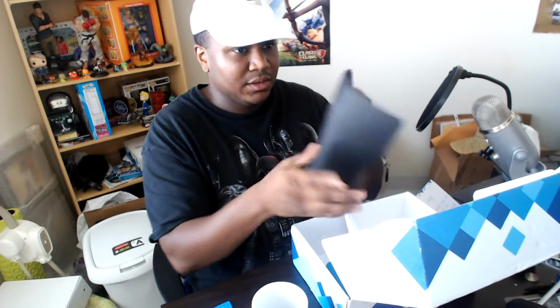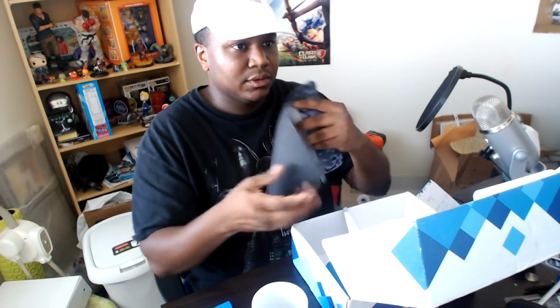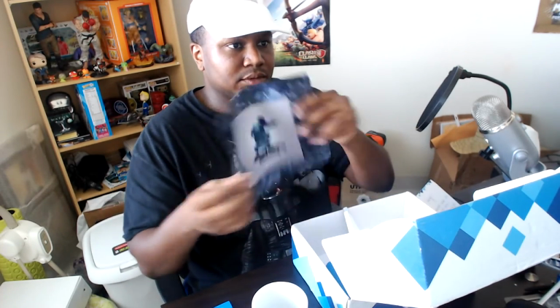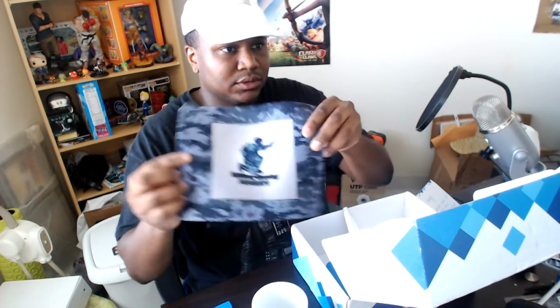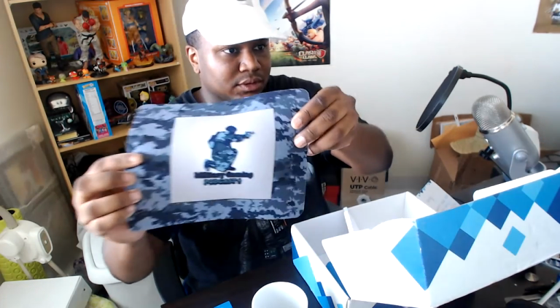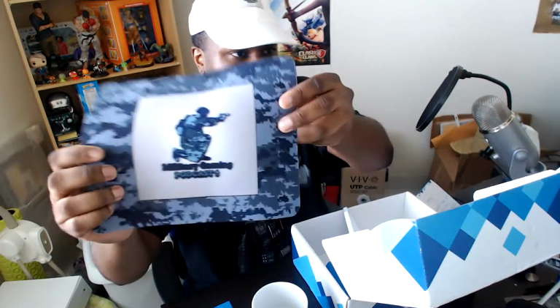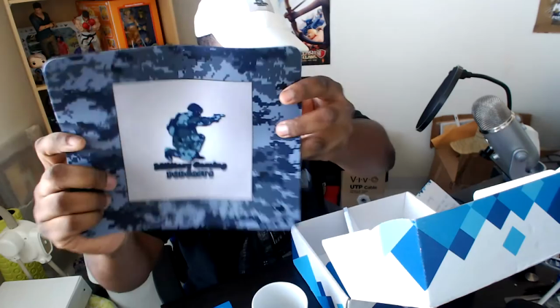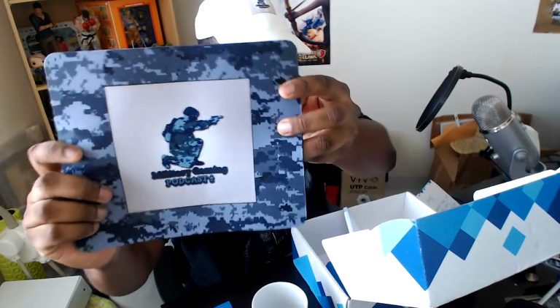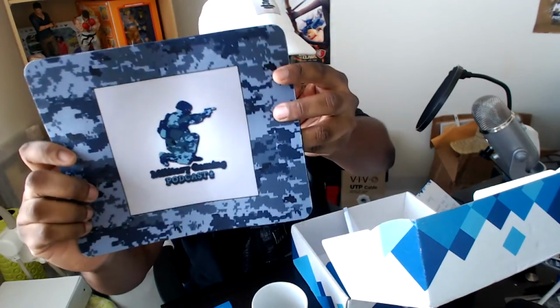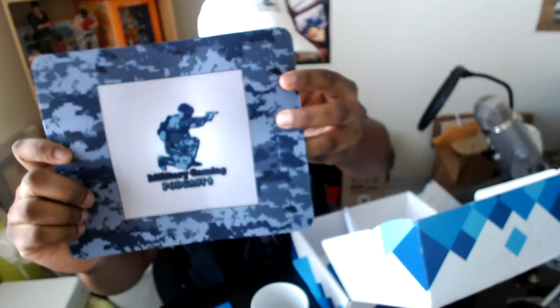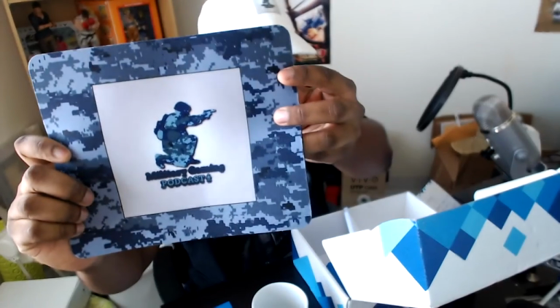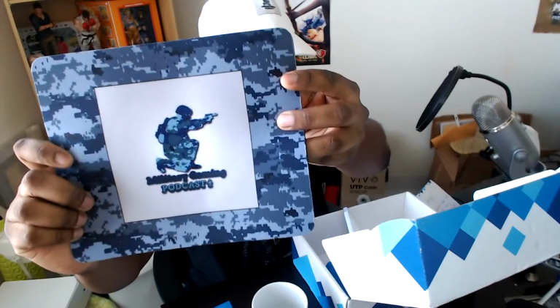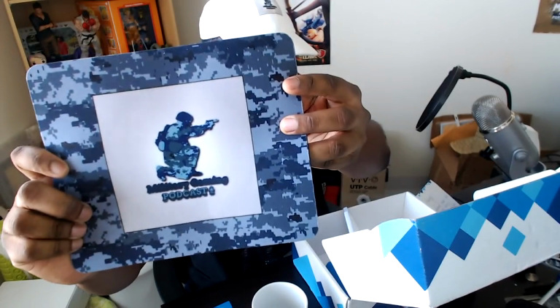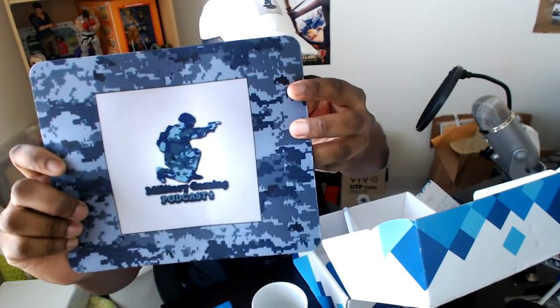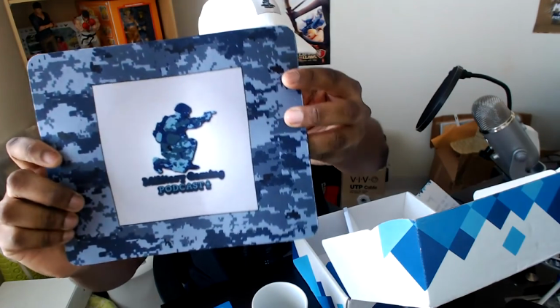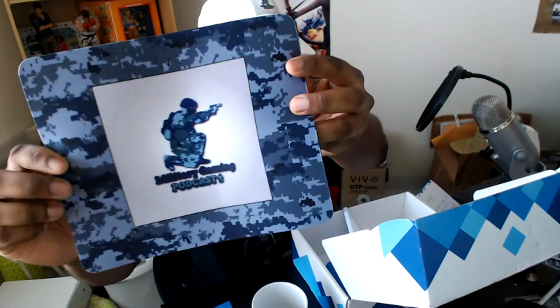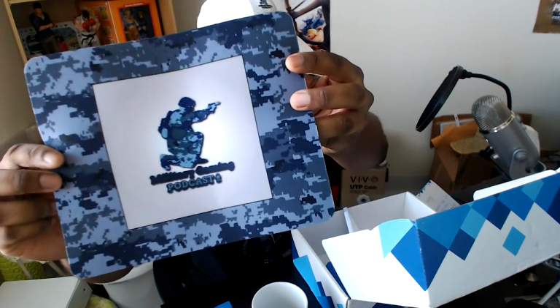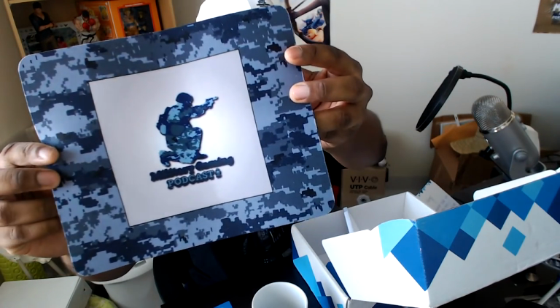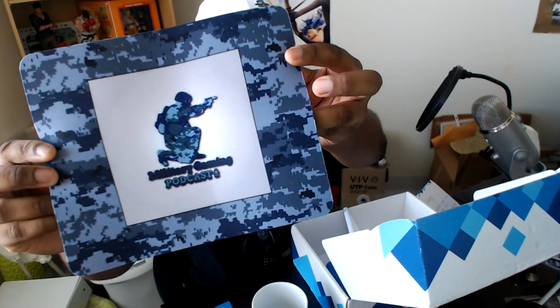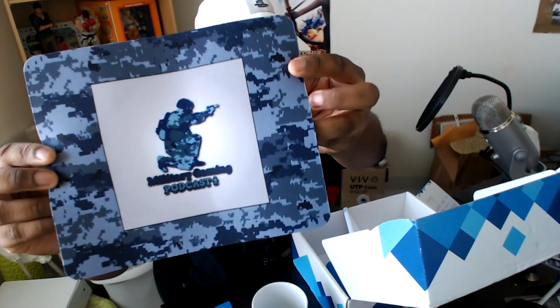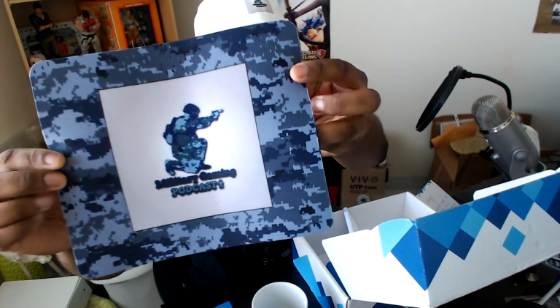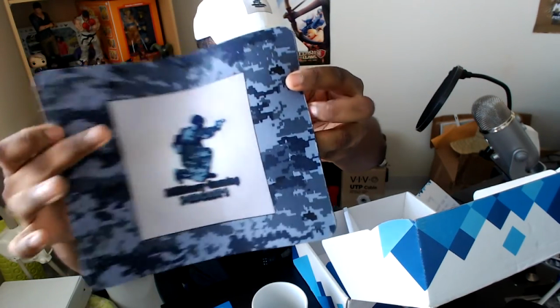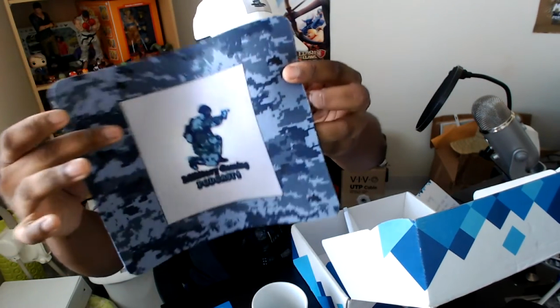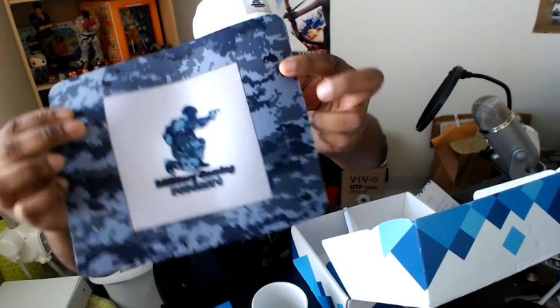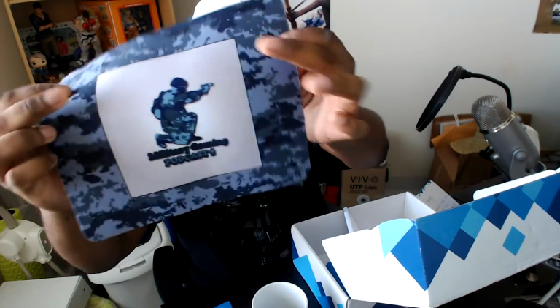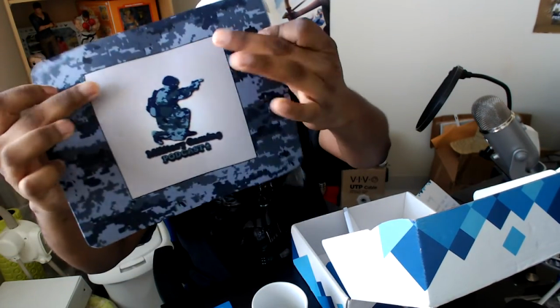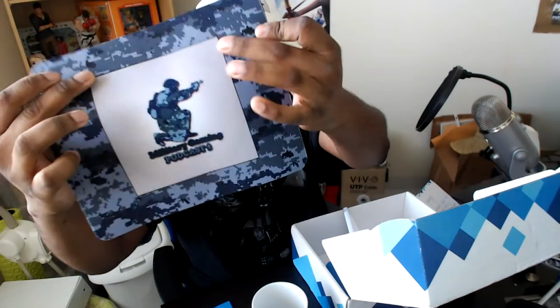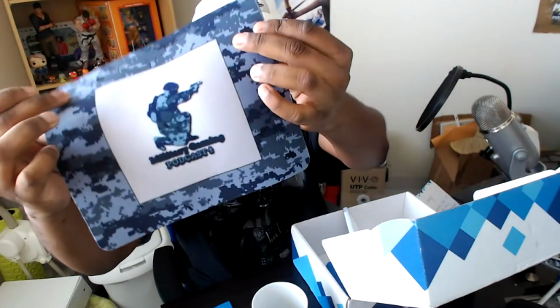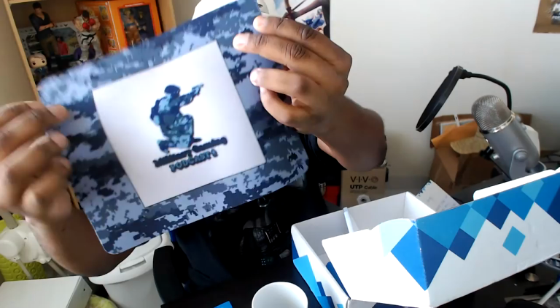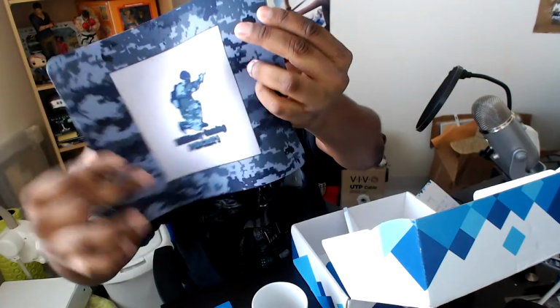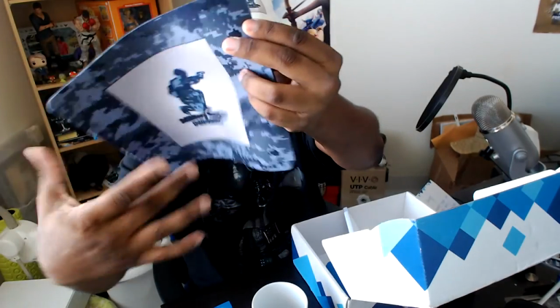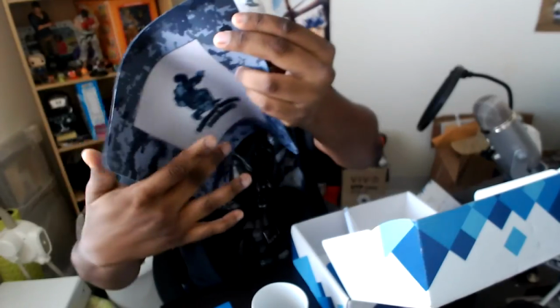I got the mouse pad. It says Military Gaming Podcast and it's got everything around it.